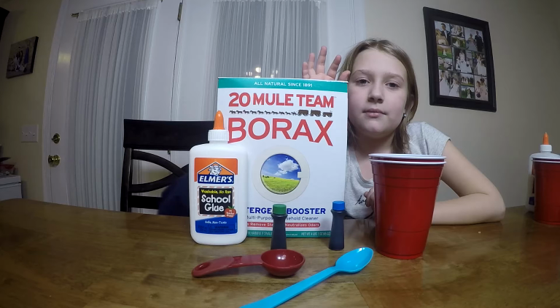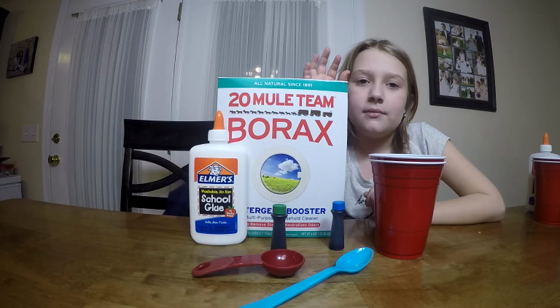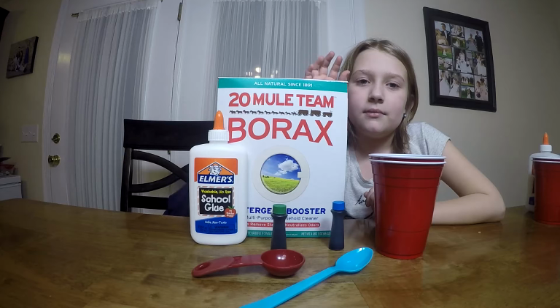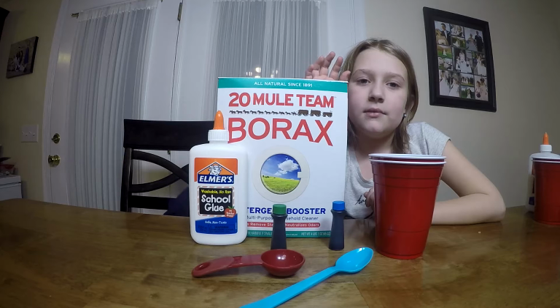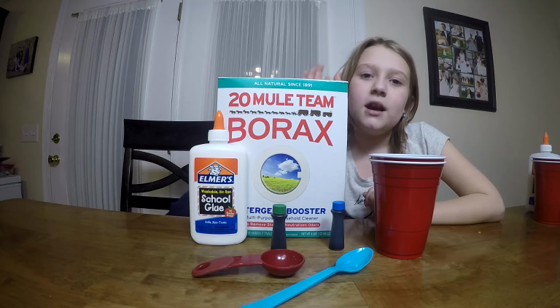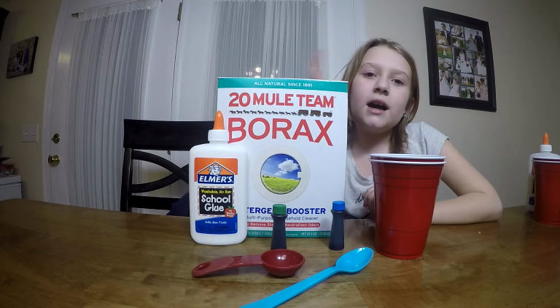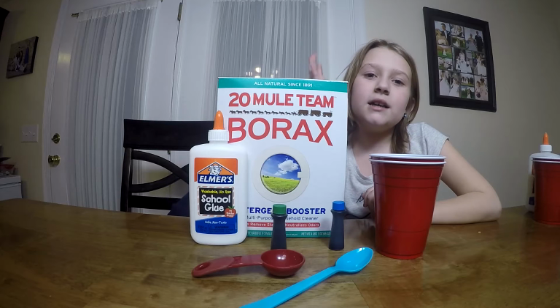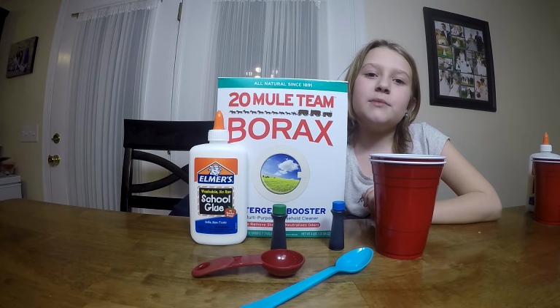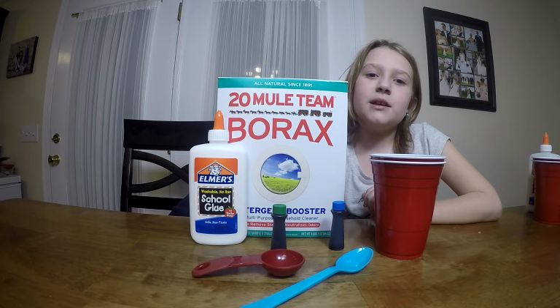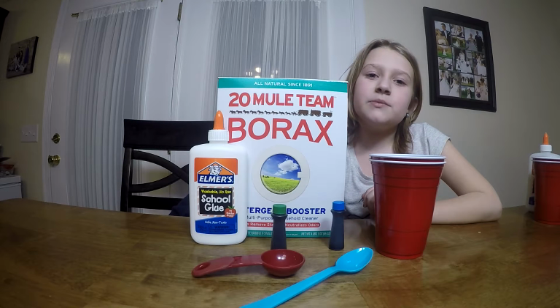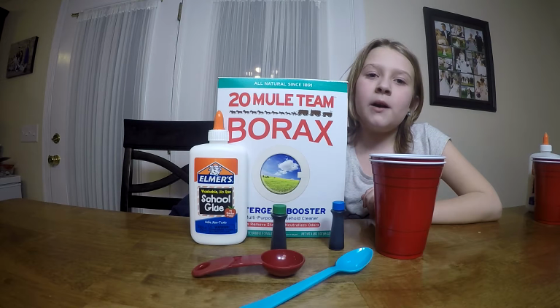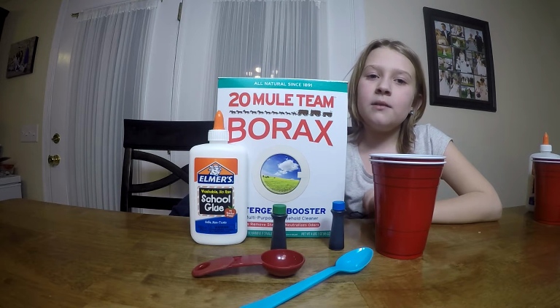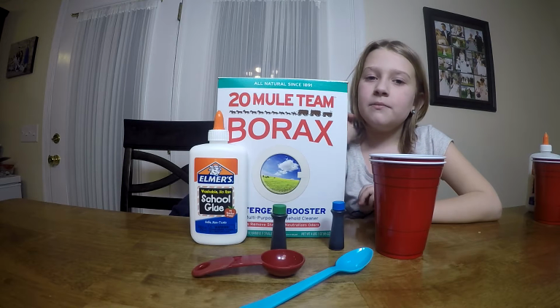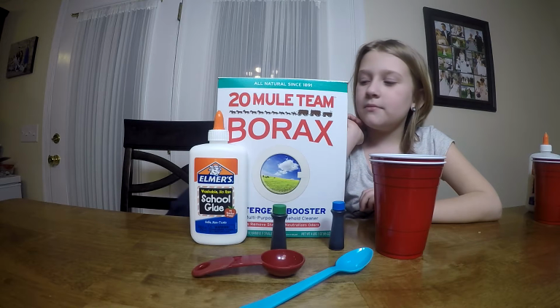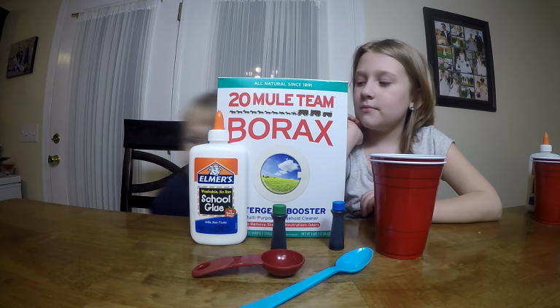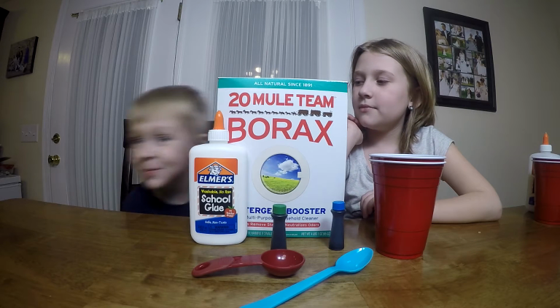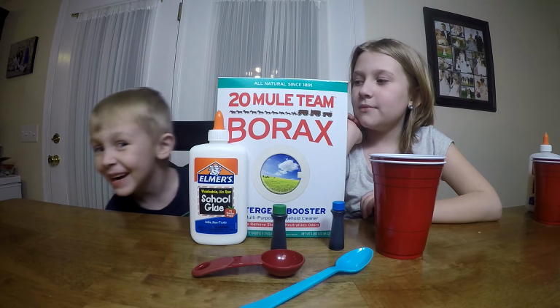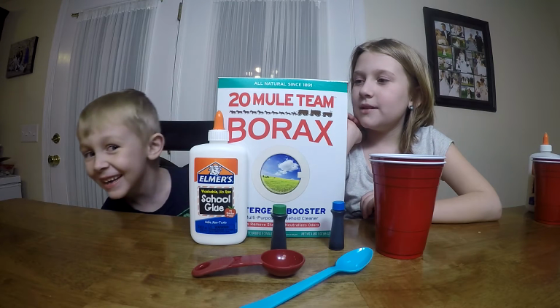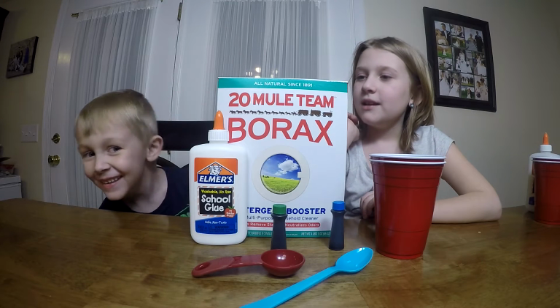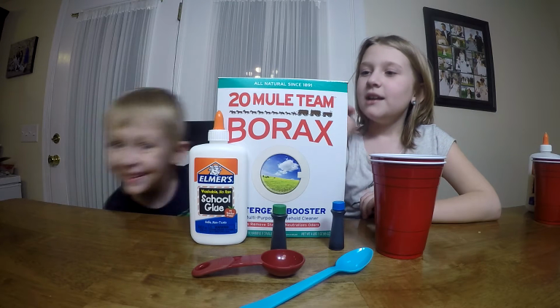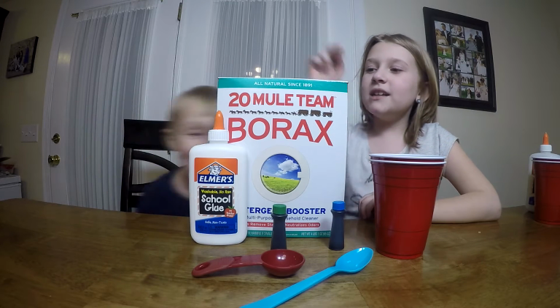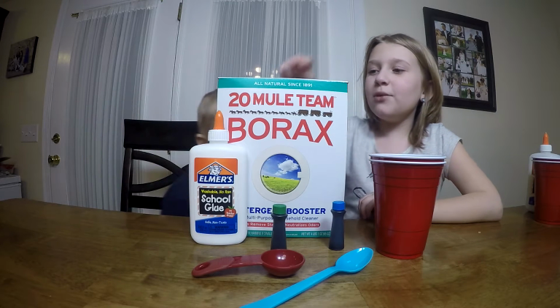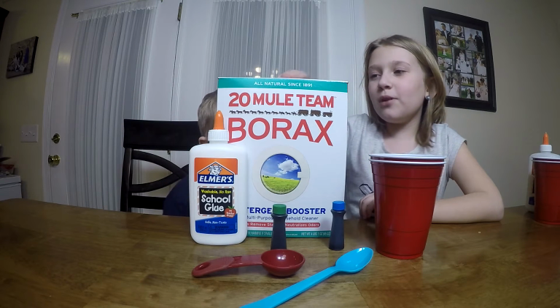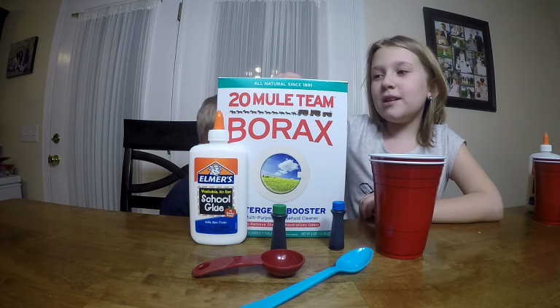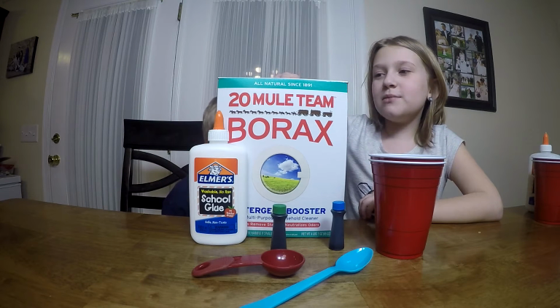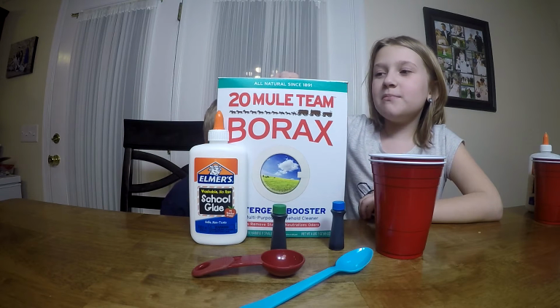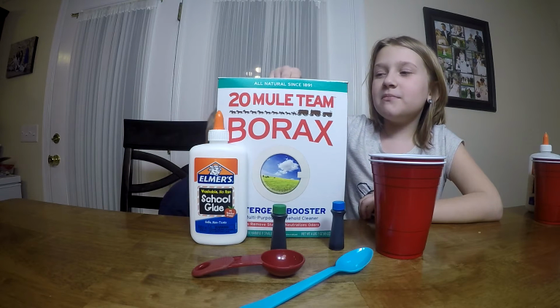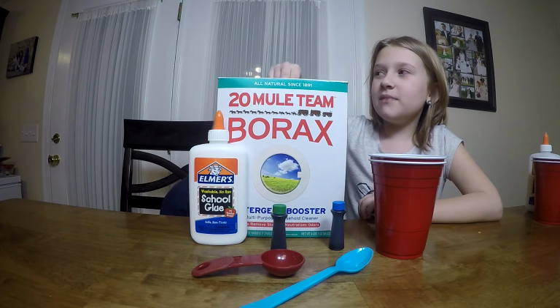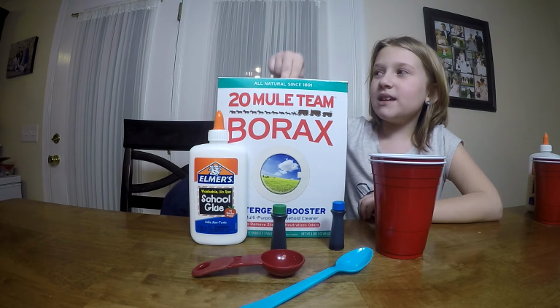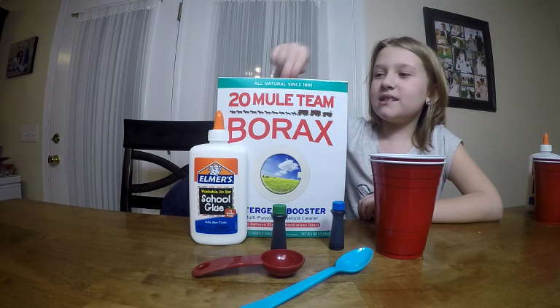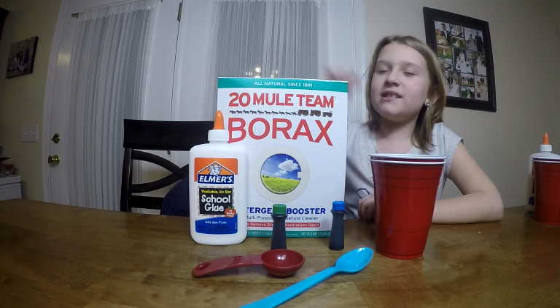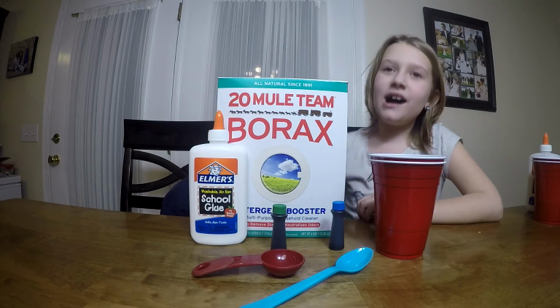Hi guys, my name is Bella. My name is Raiden. Today we're going to be making slime.